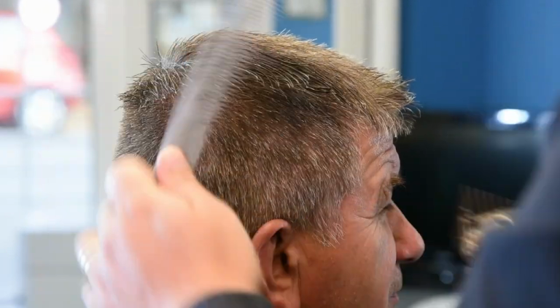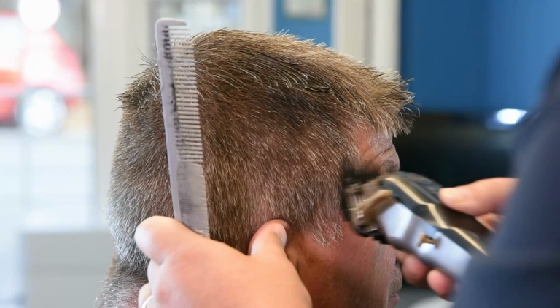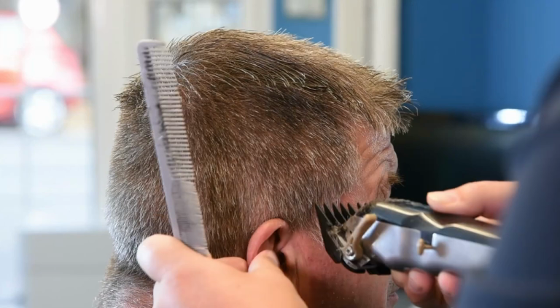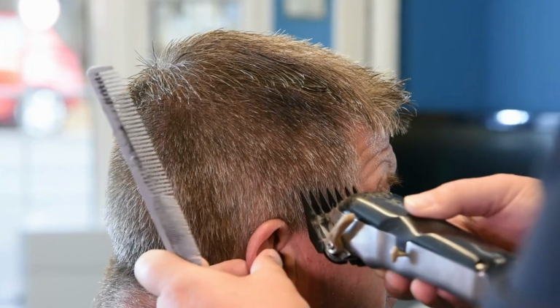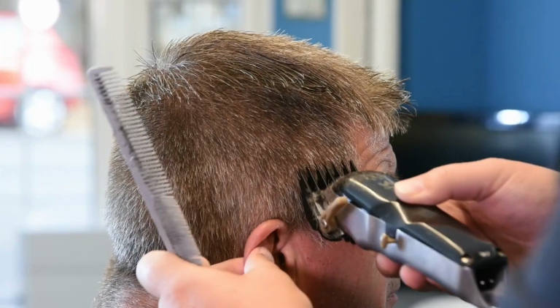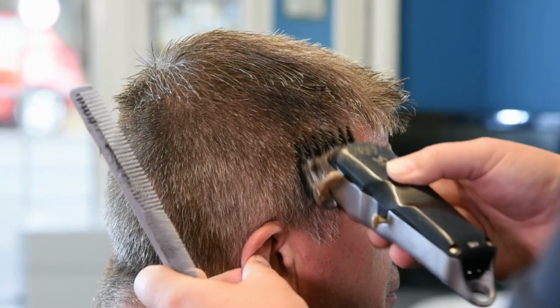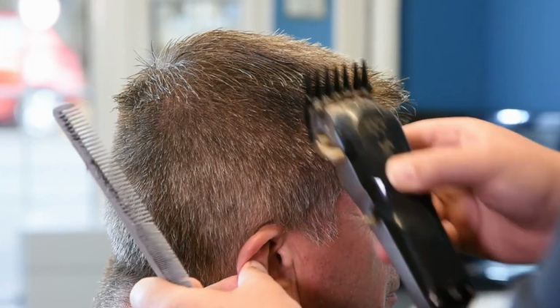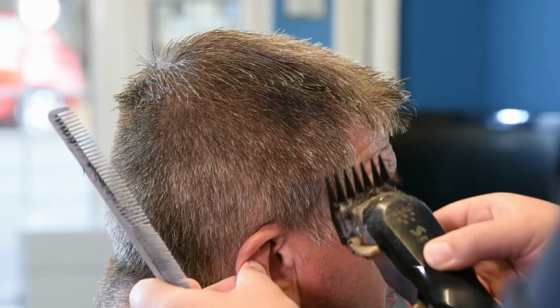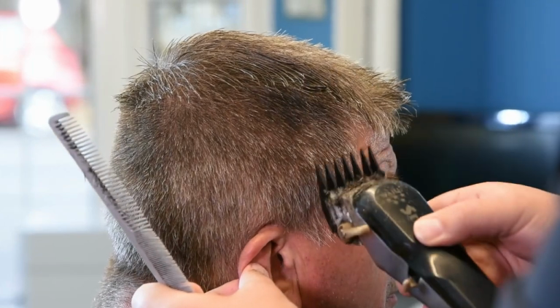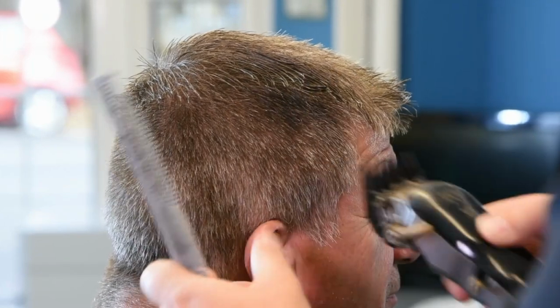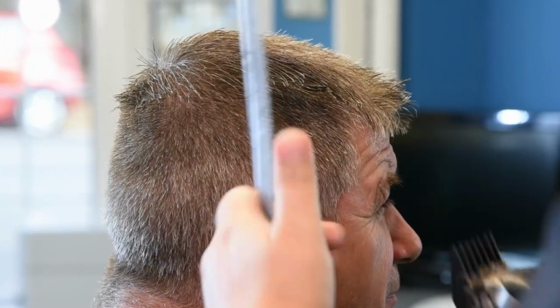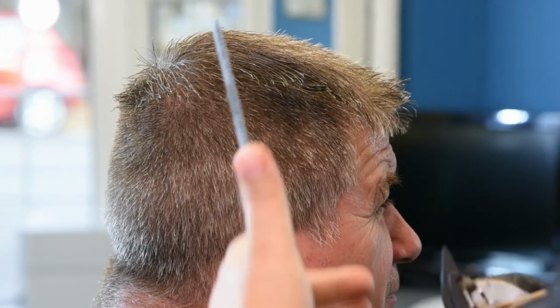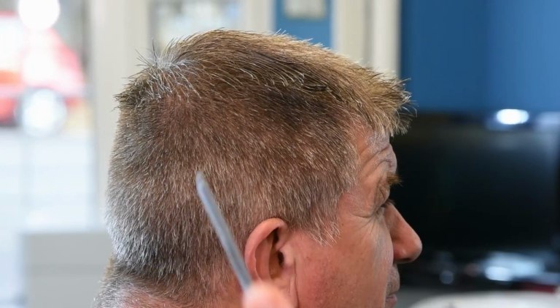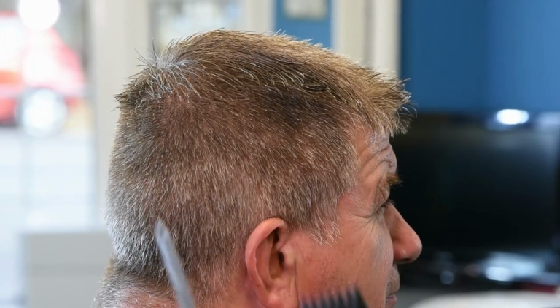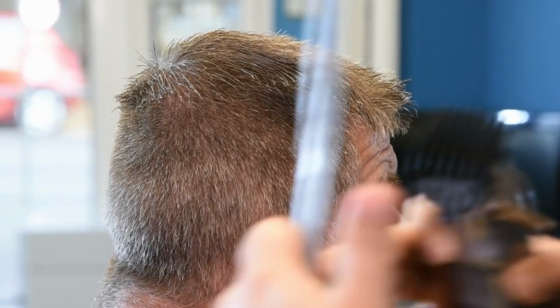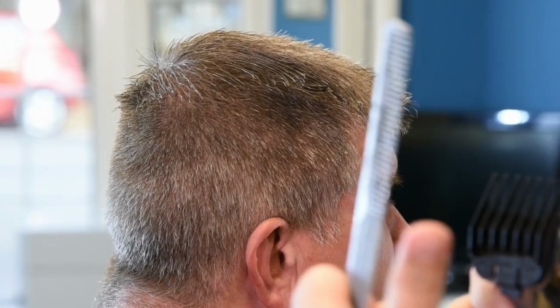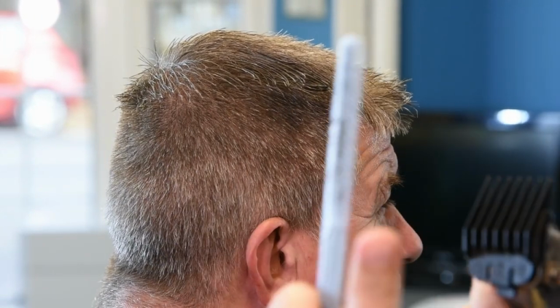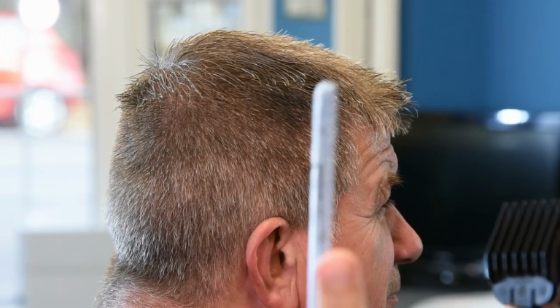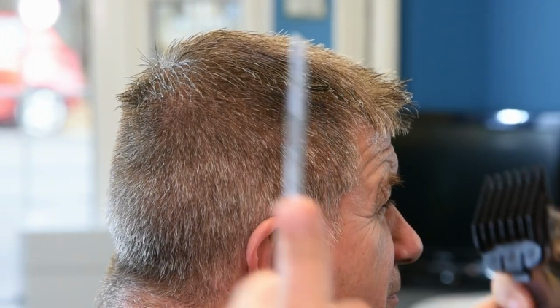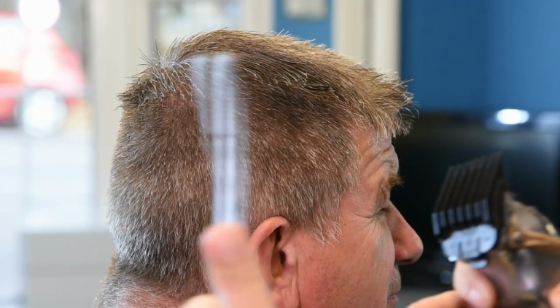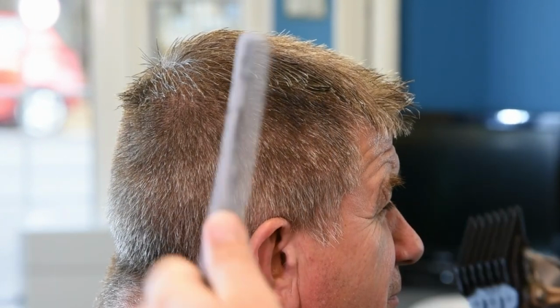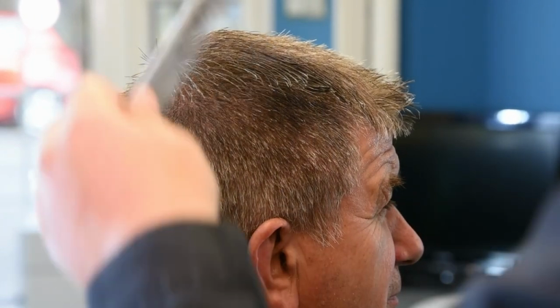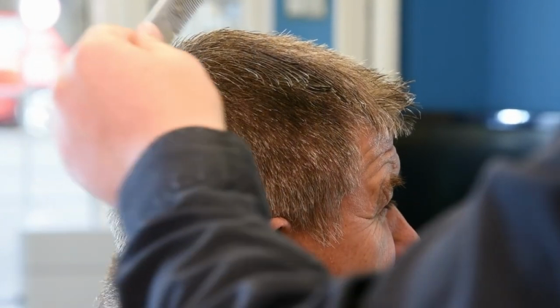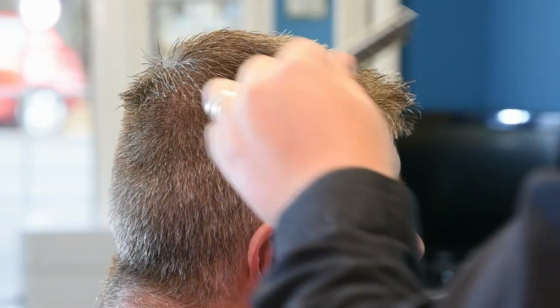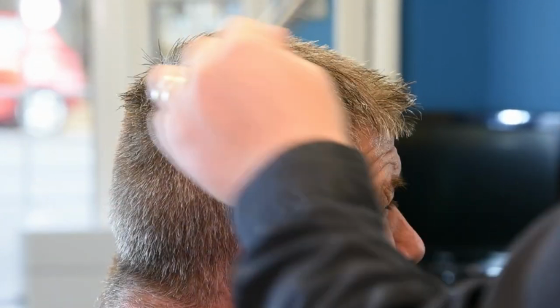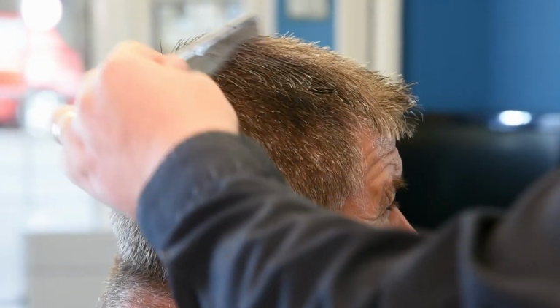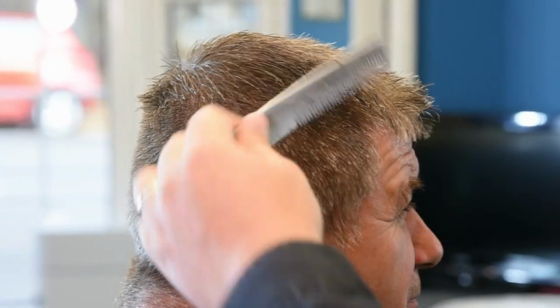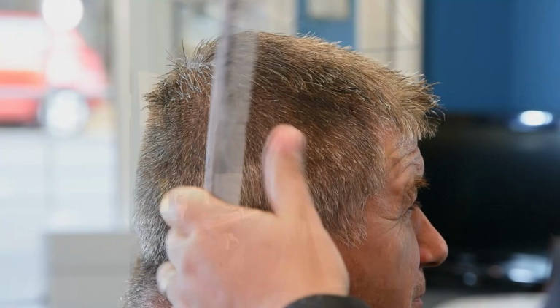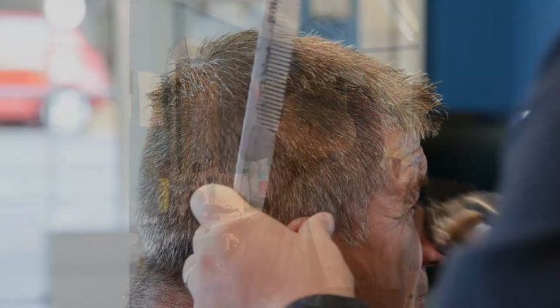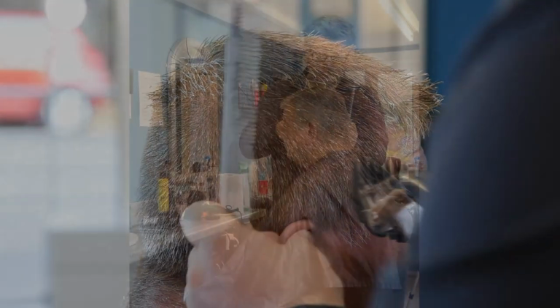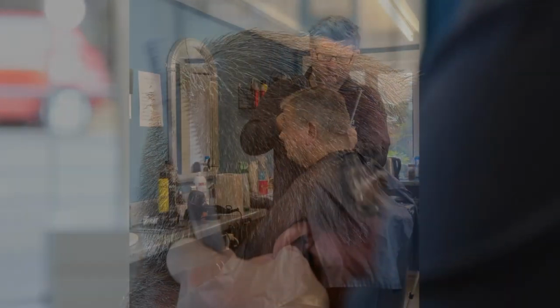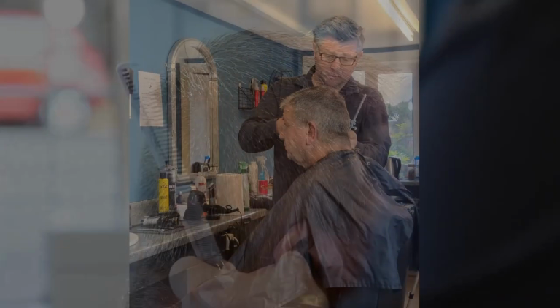No rolling of the clippers, because you don't want to make a dent in it — it's hard to get rid of later on with the comb.